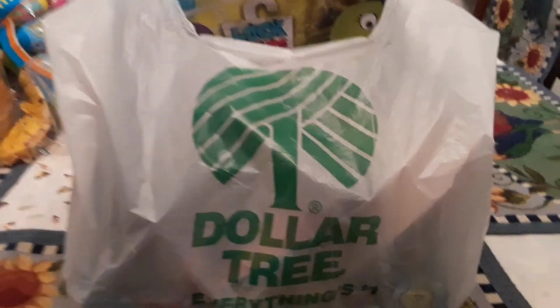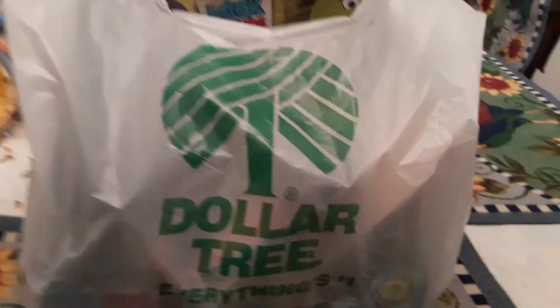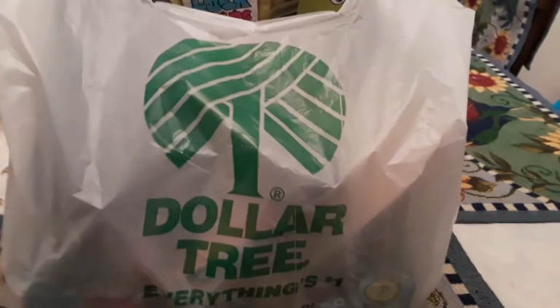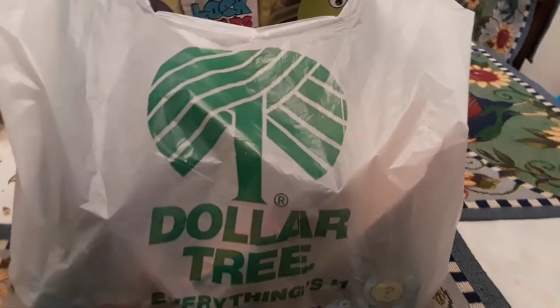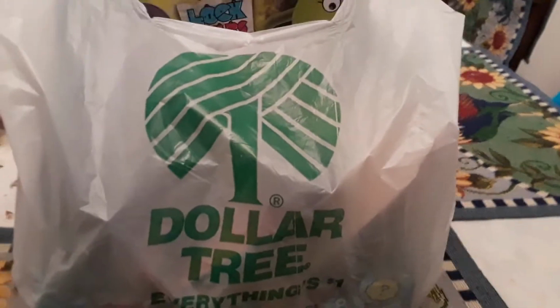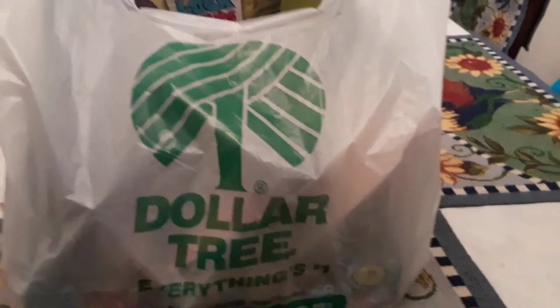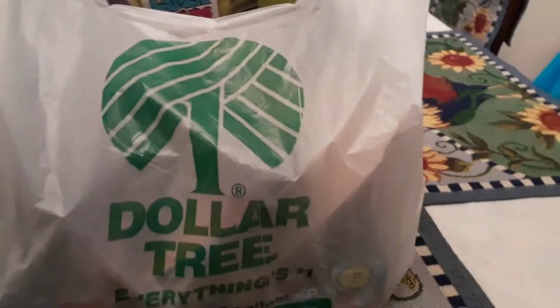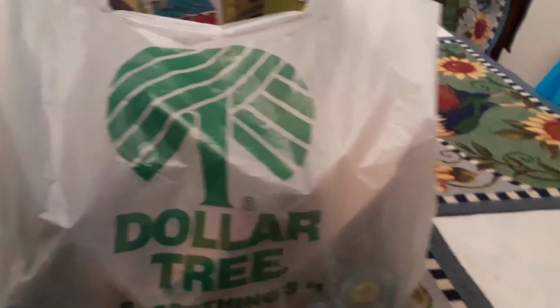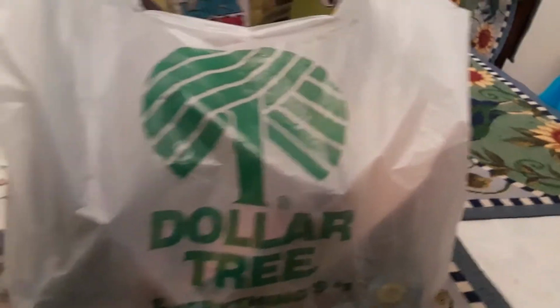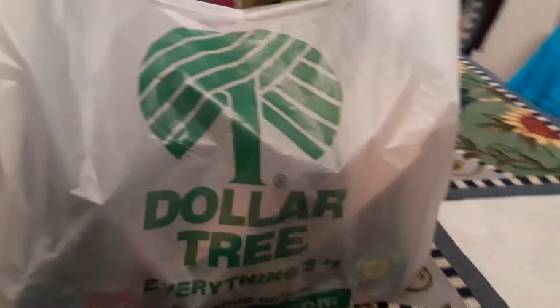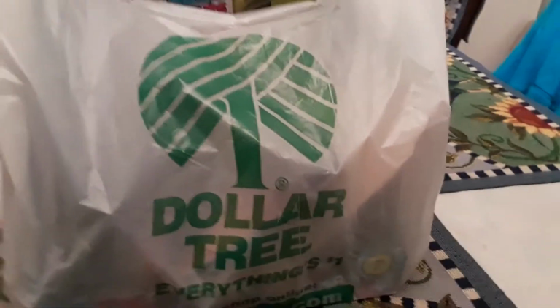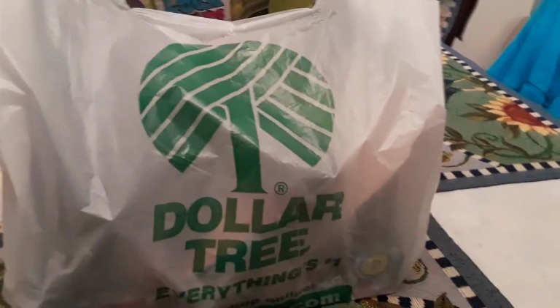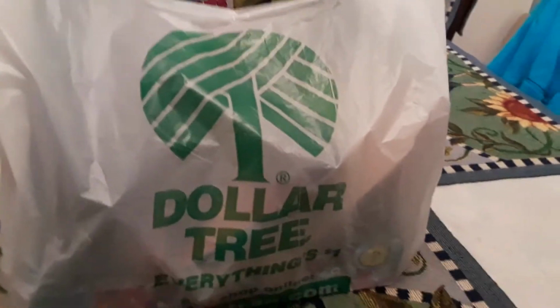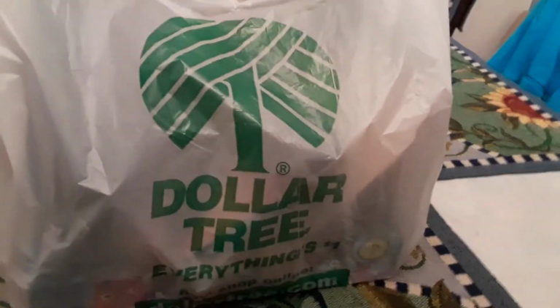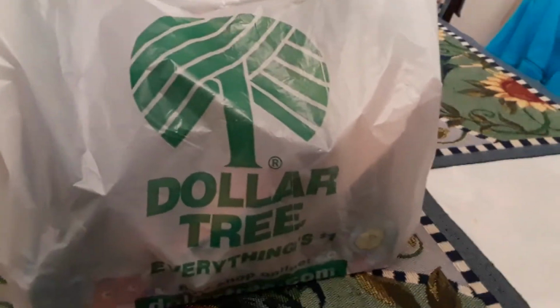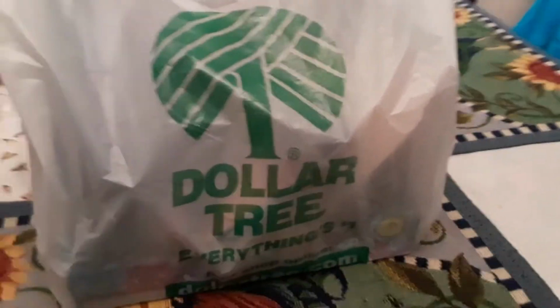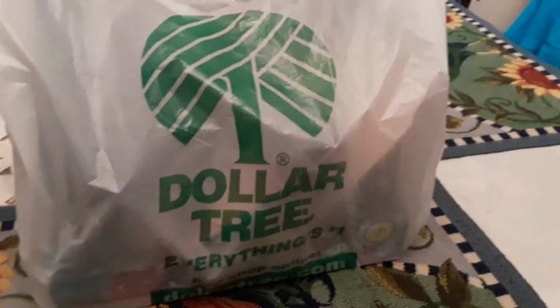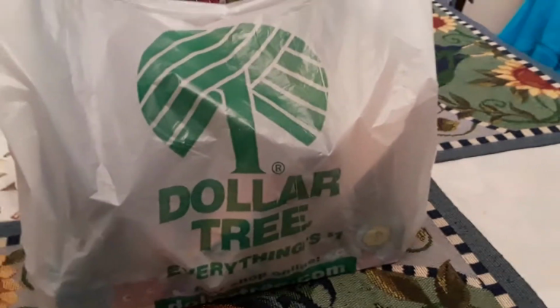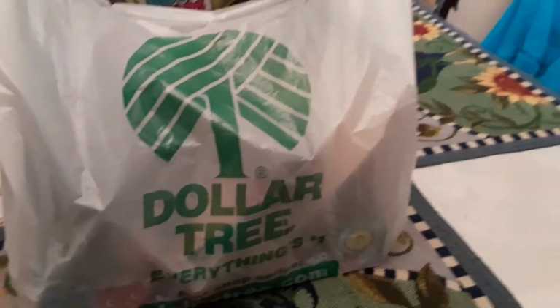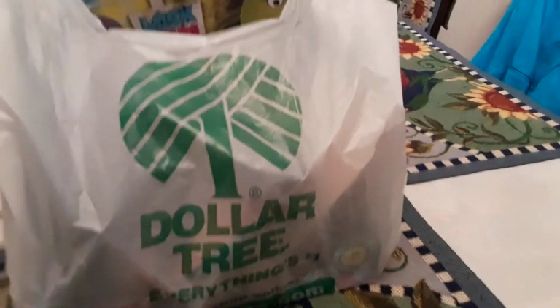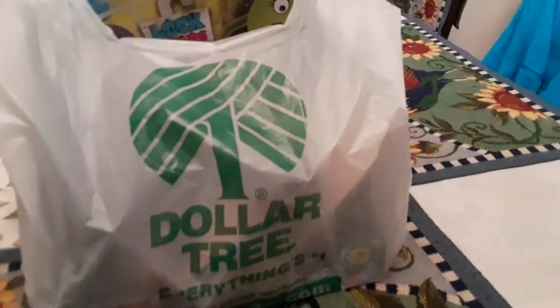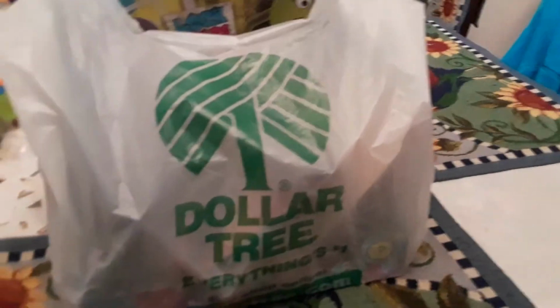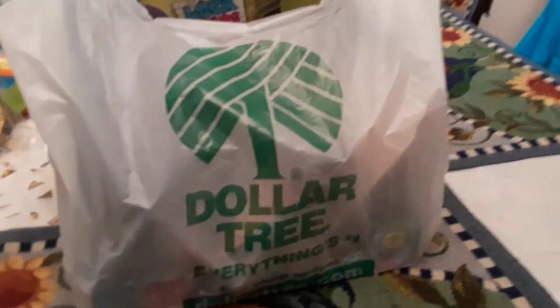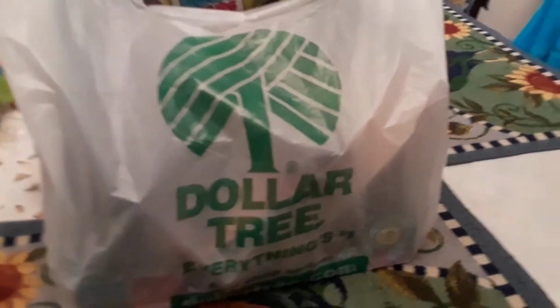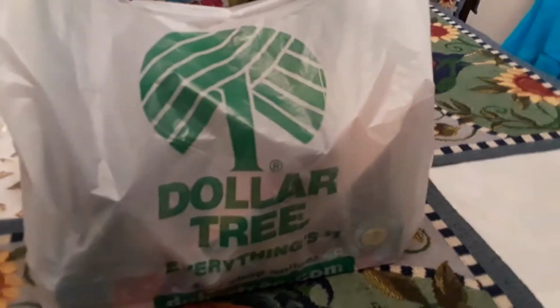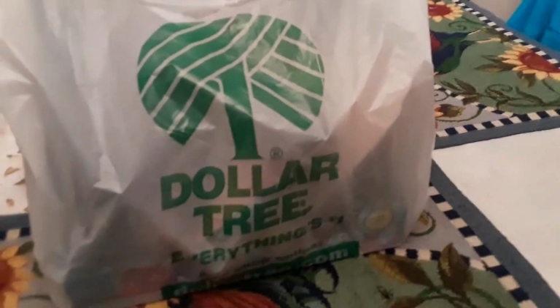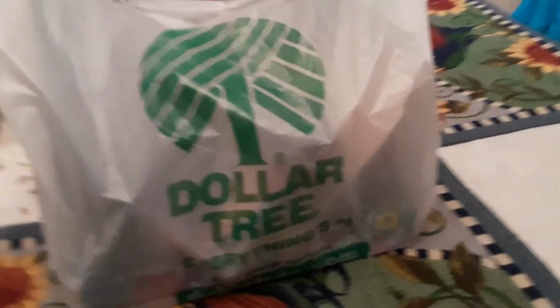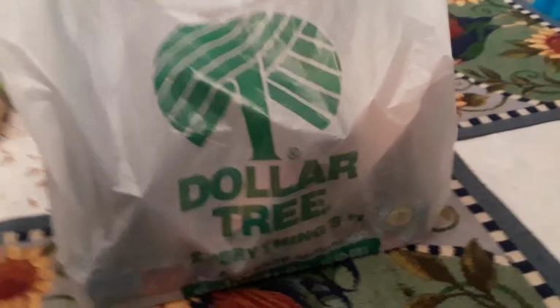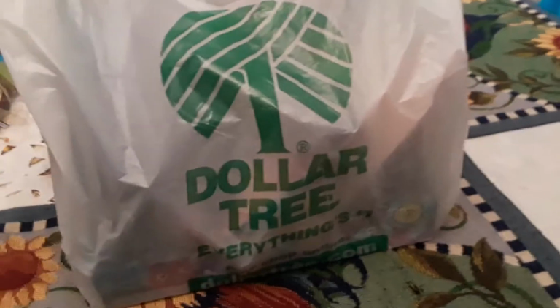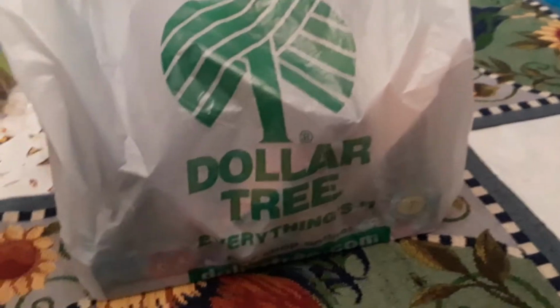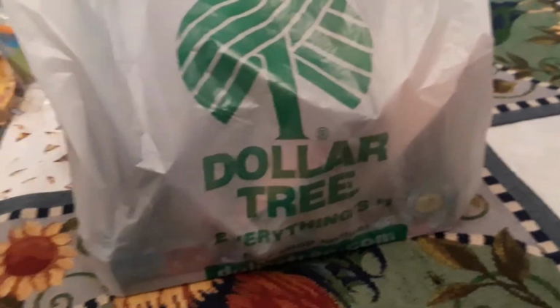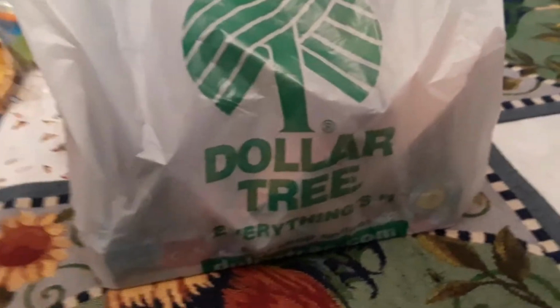Alright, I was out today and went to Dollar Tree and I got some great Dollar Tree finds.